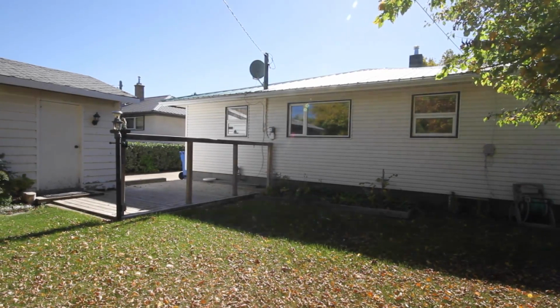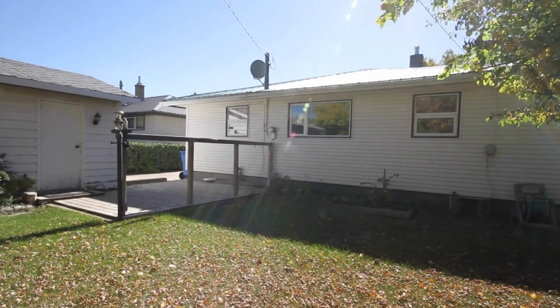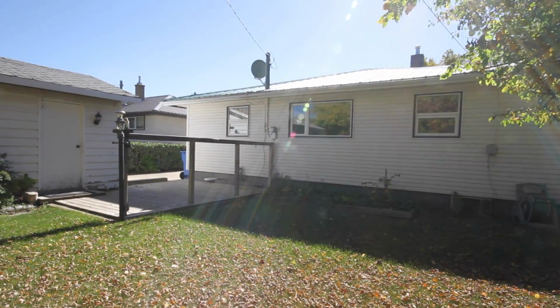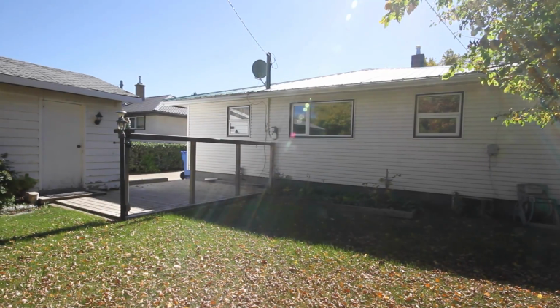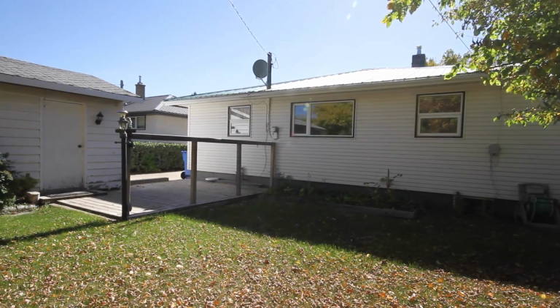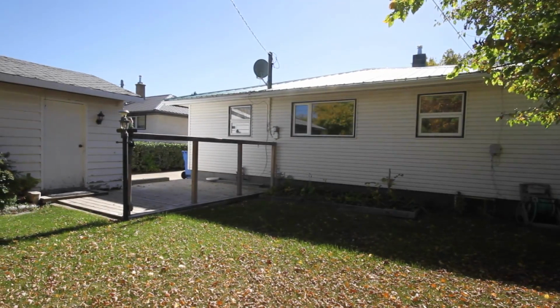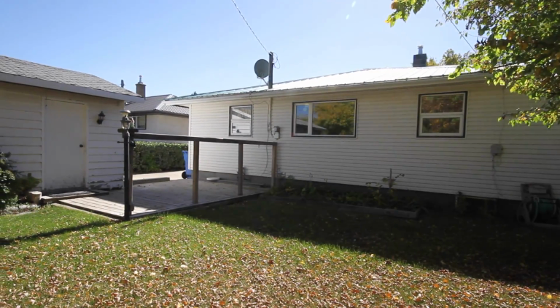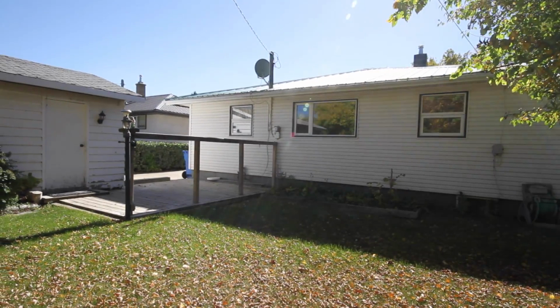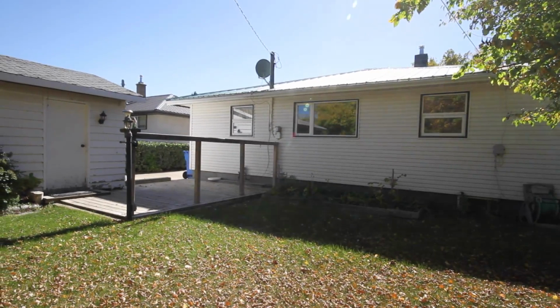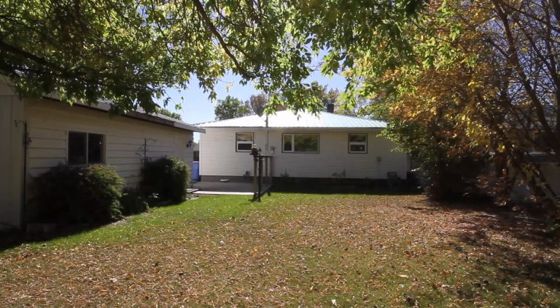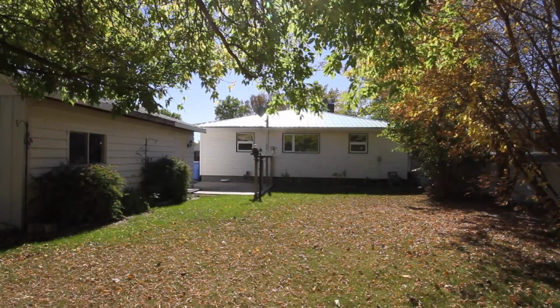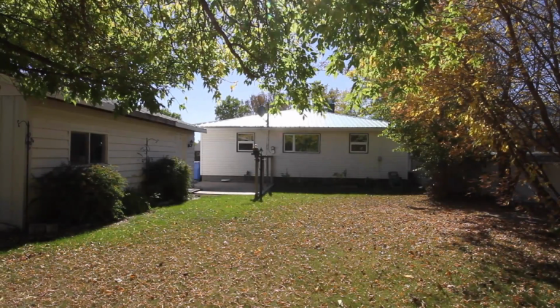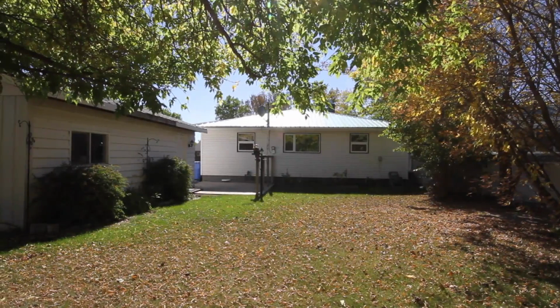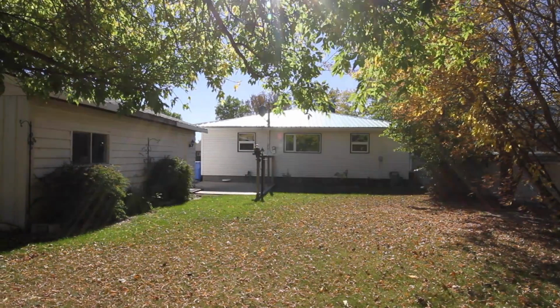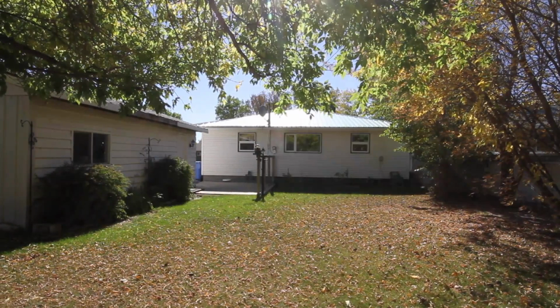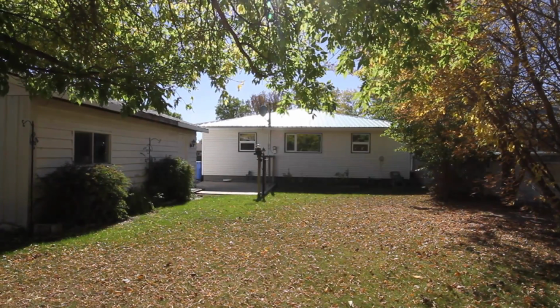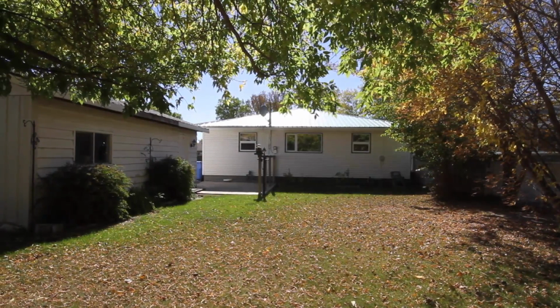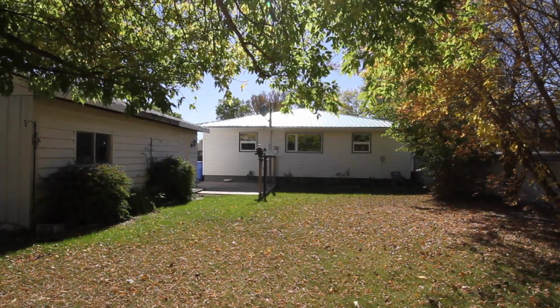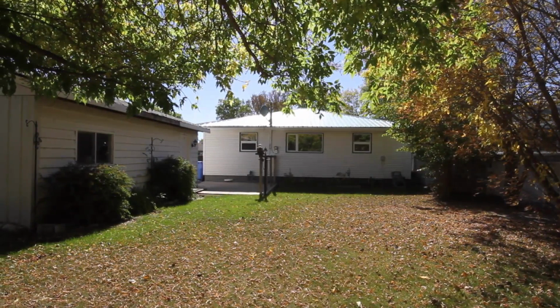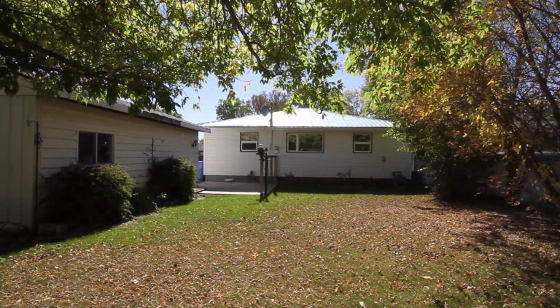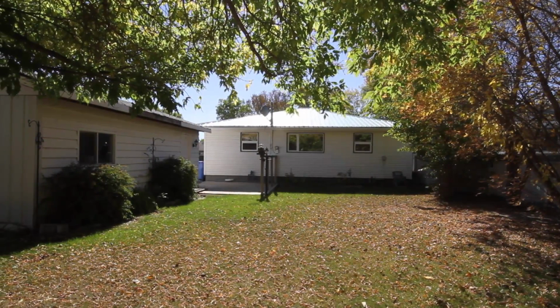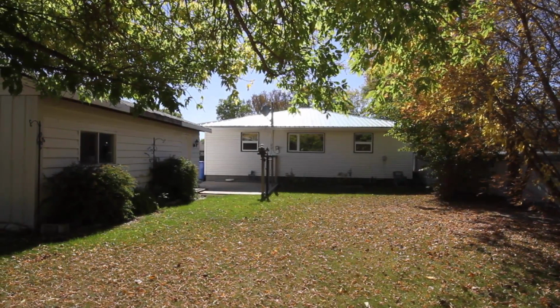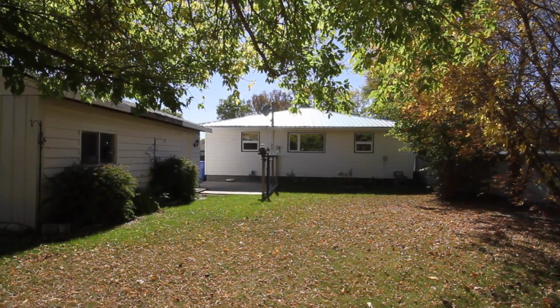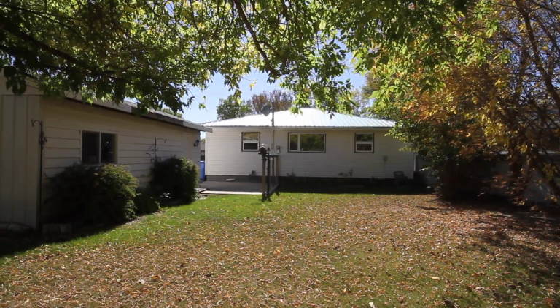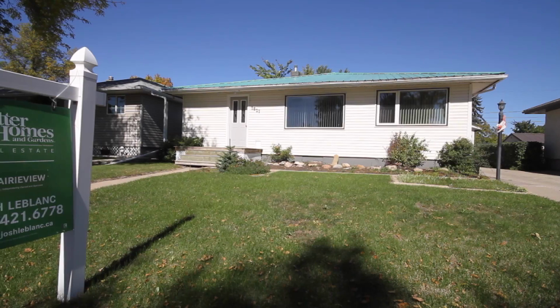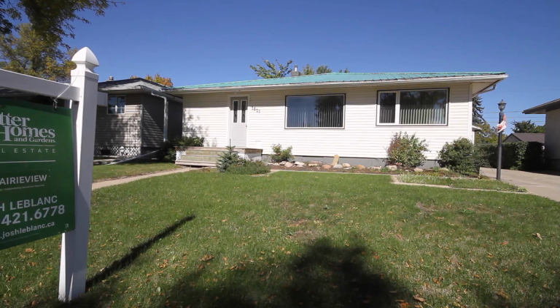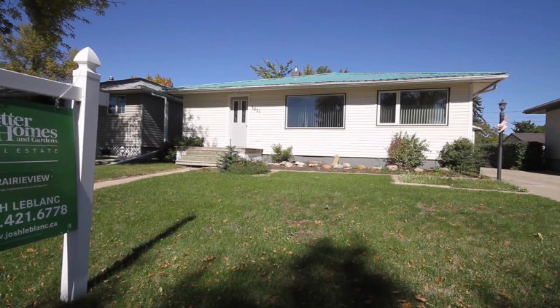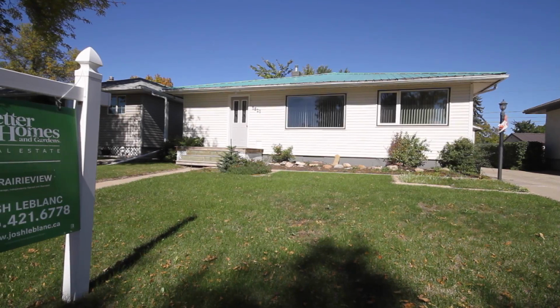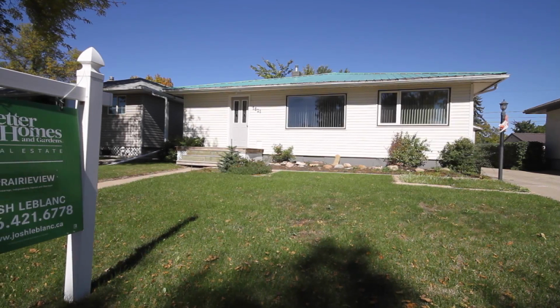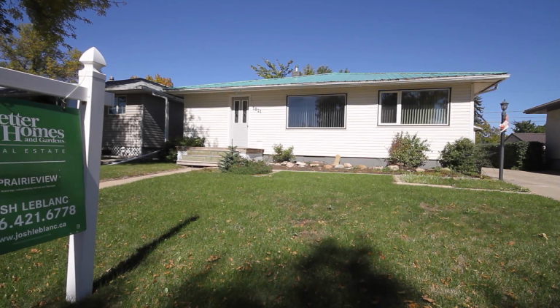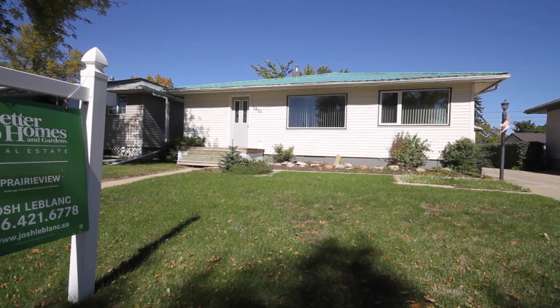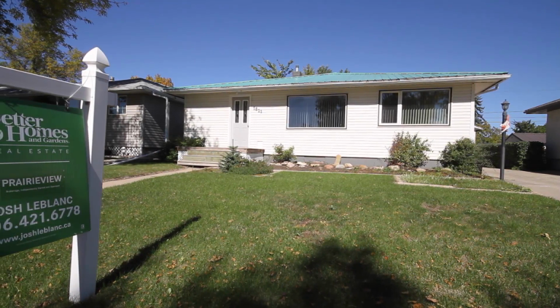This home is located close to a K-8 elementary school, walking paths, parks, ball diamonds, and soccer pitches.